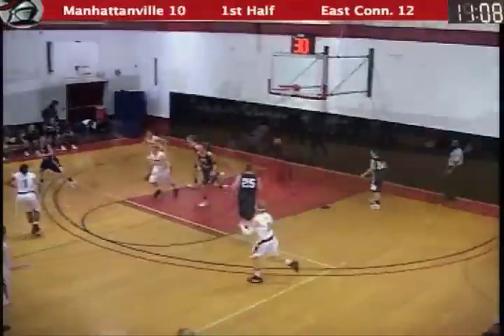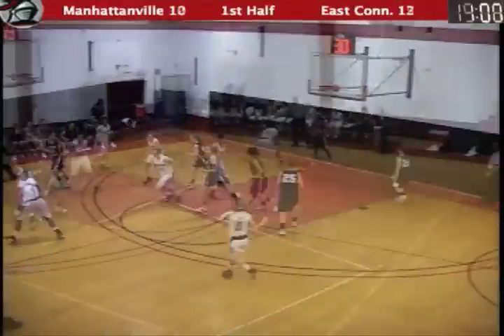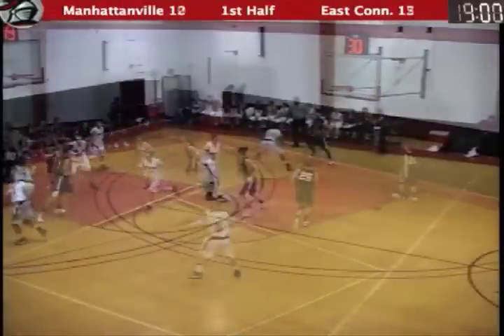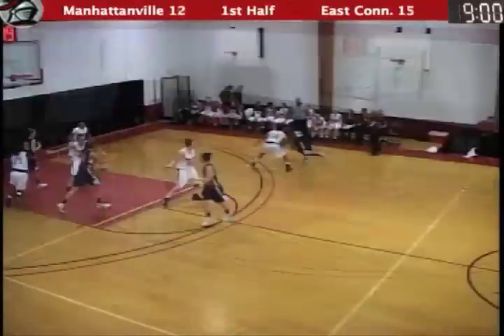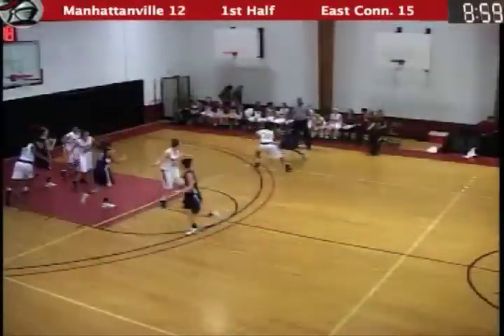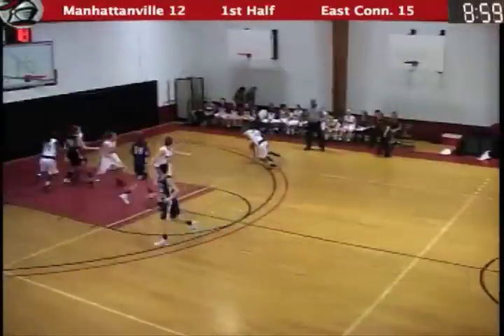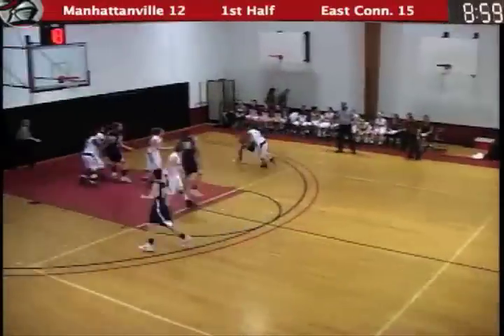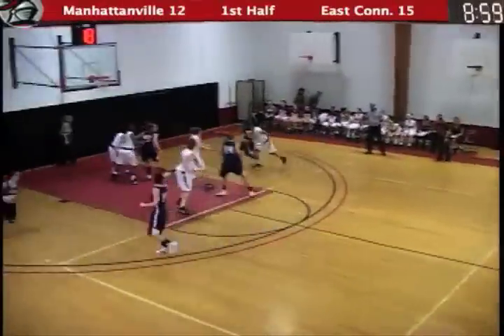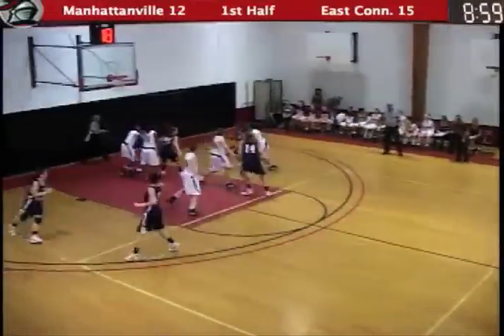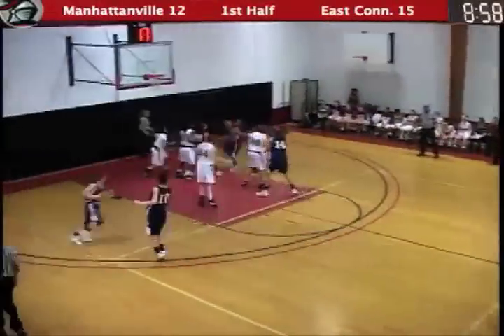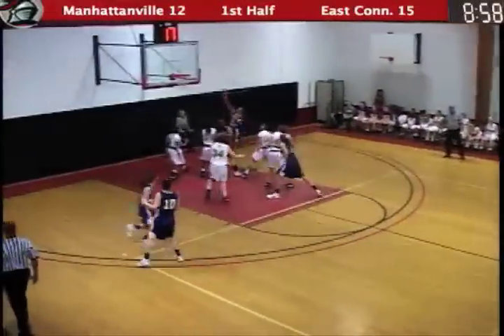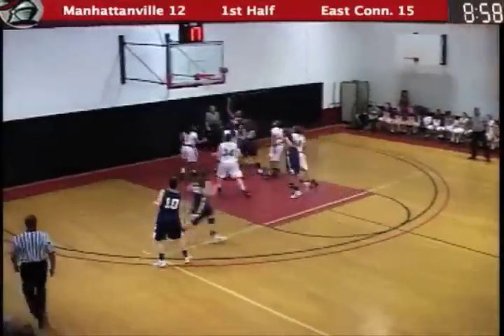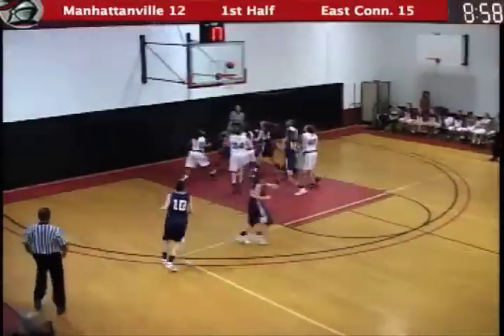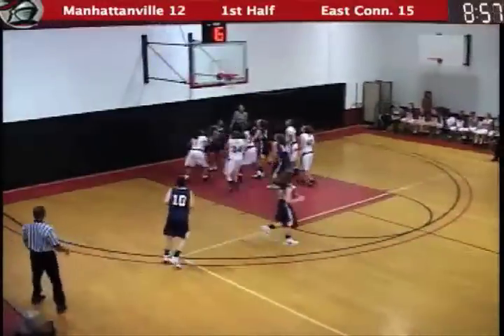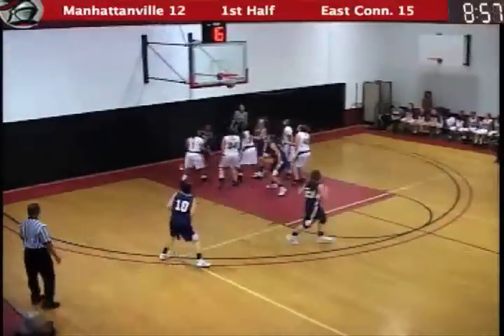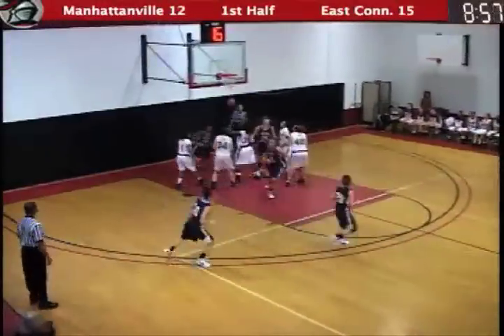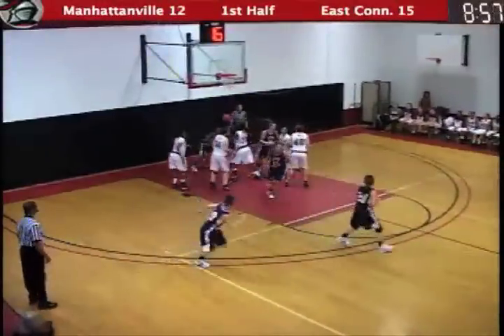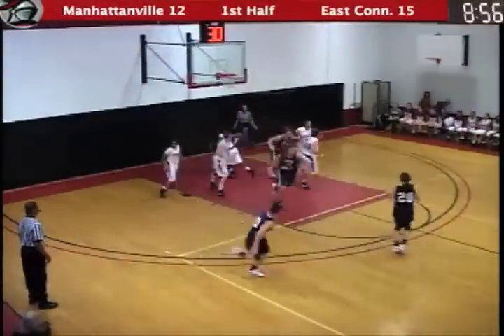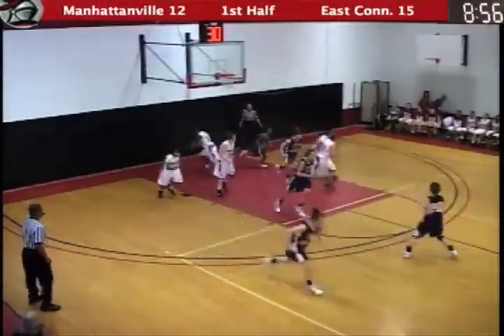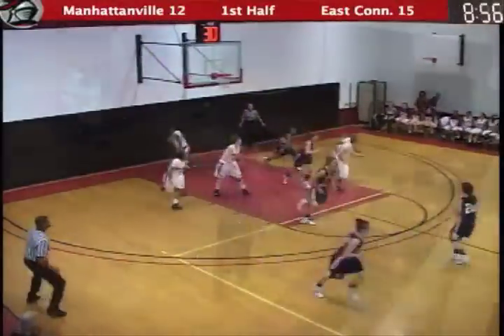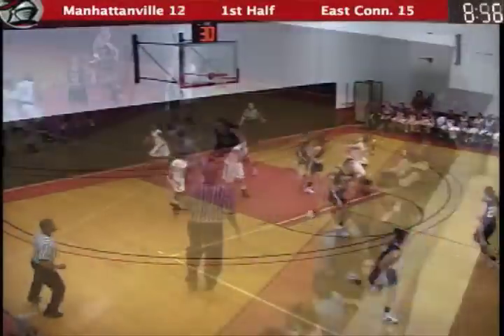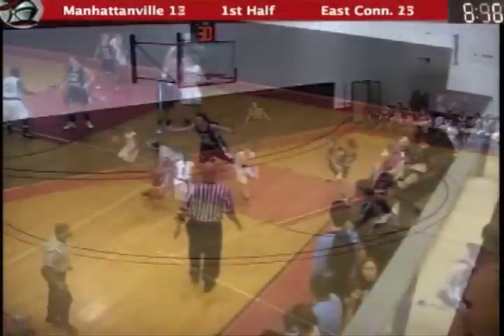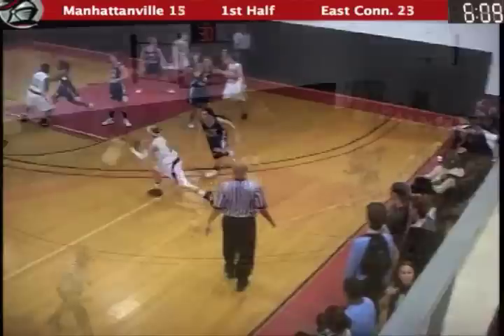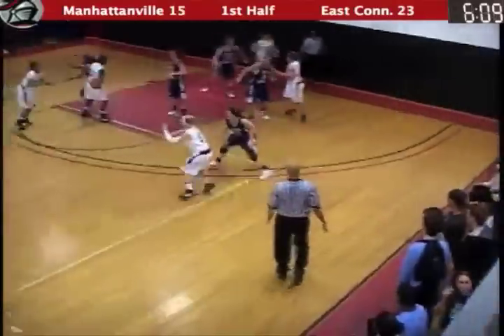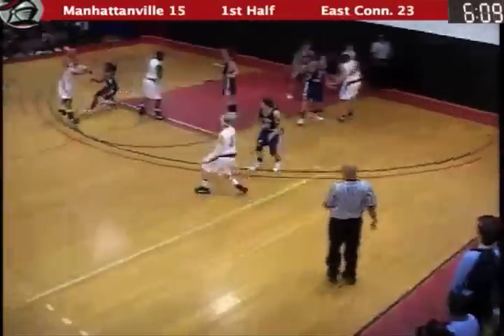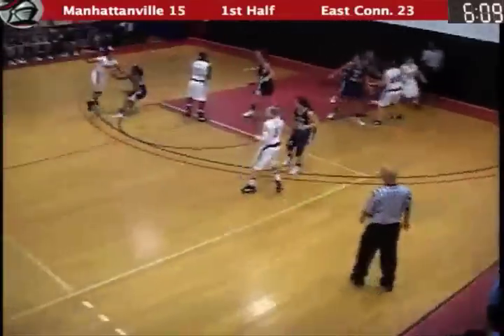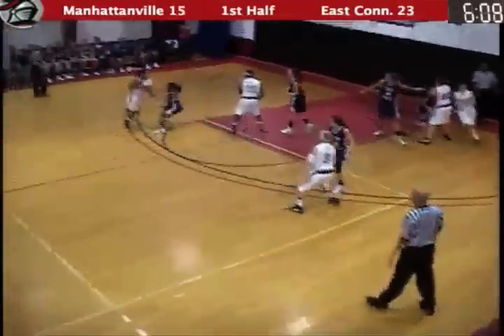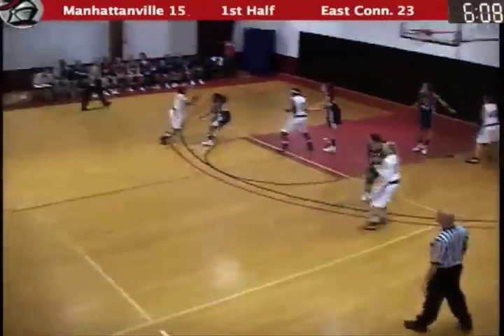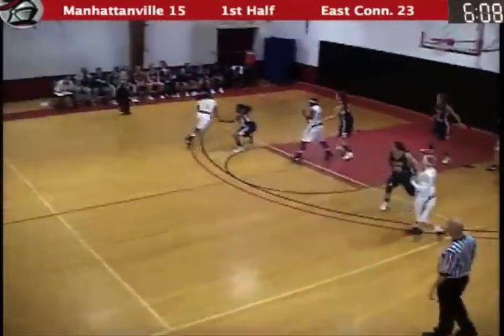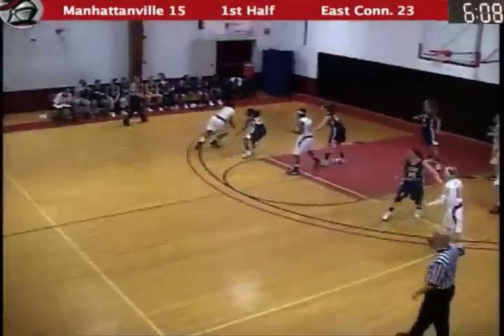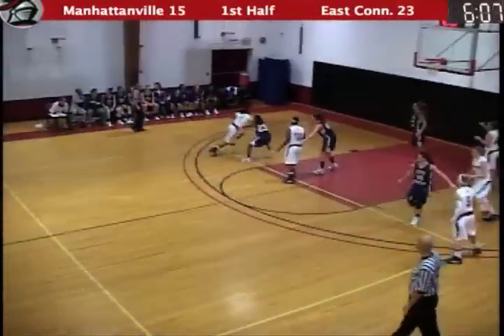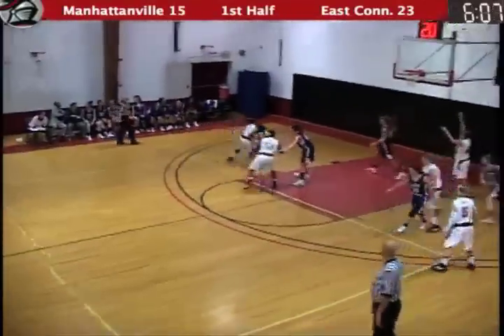McShaw to McBride. McBride looks to drive. She lays it up and in. And McBride — that's also one of the reasons why this lead is not bigger than eight.